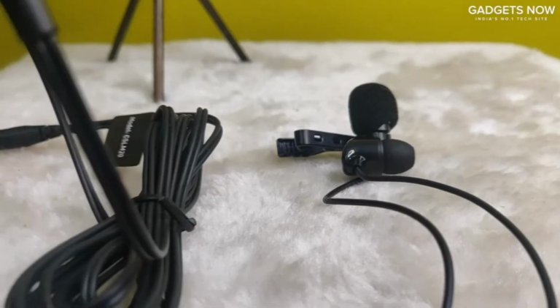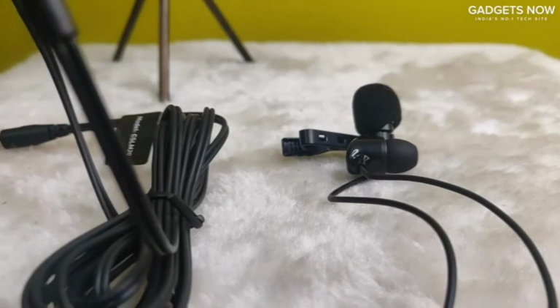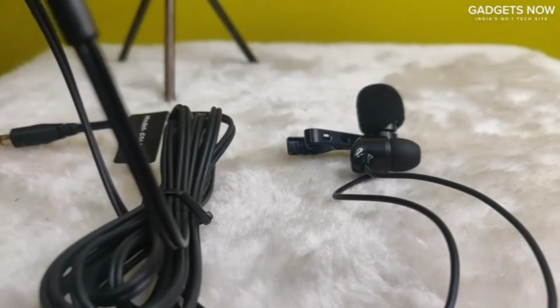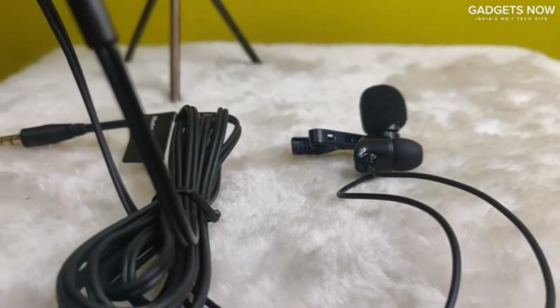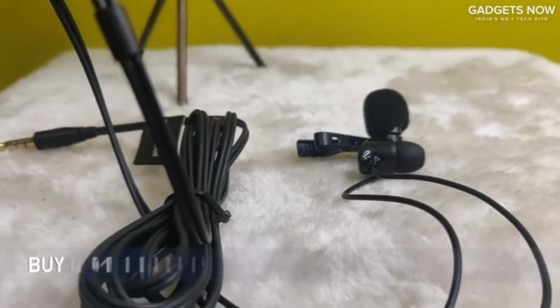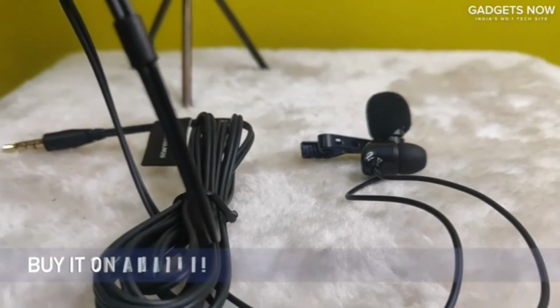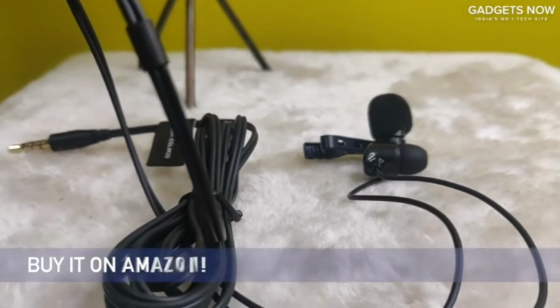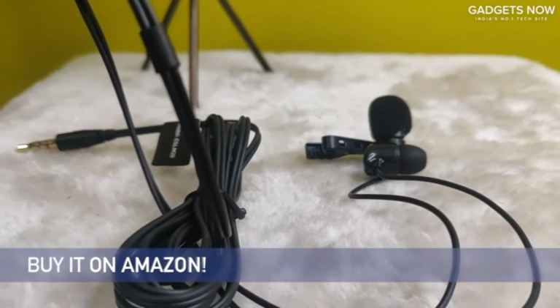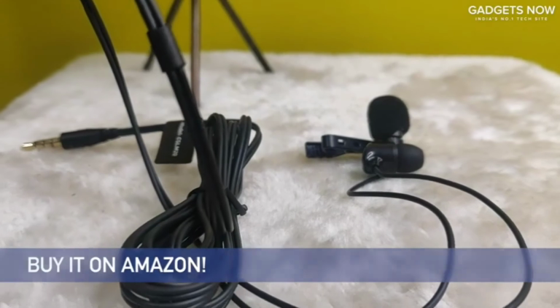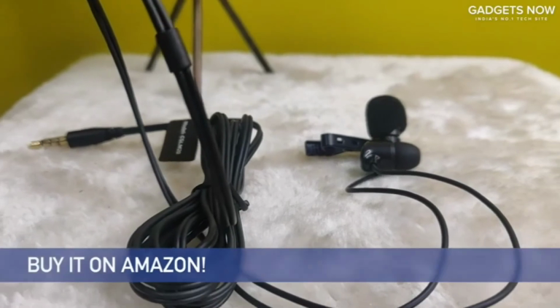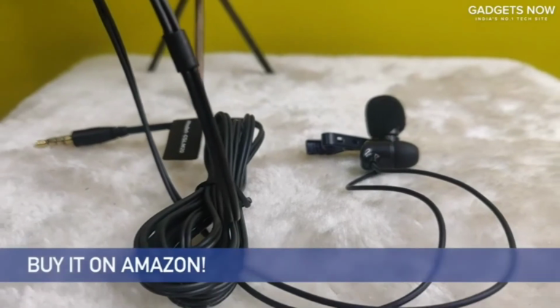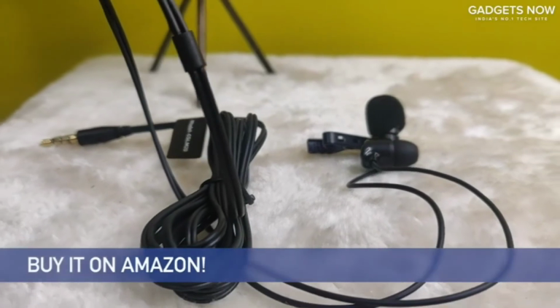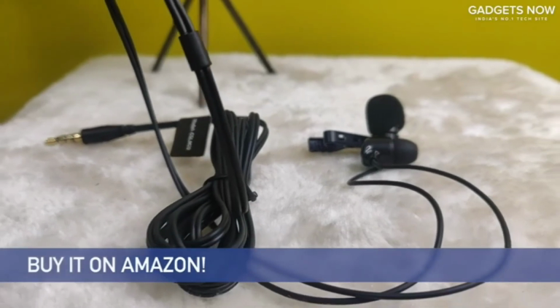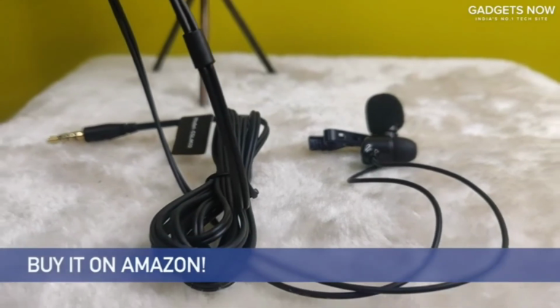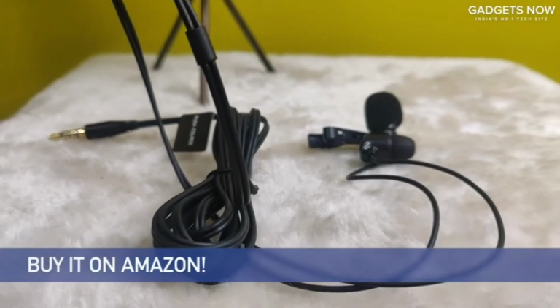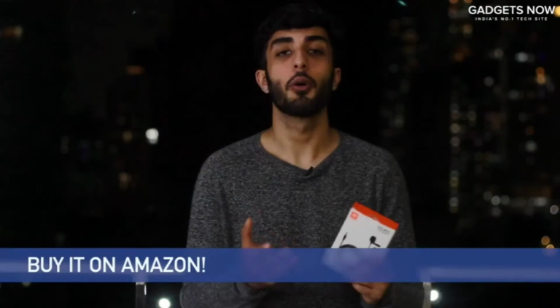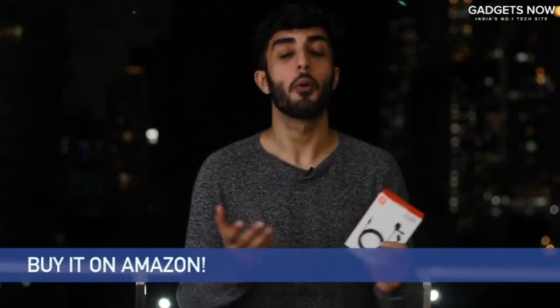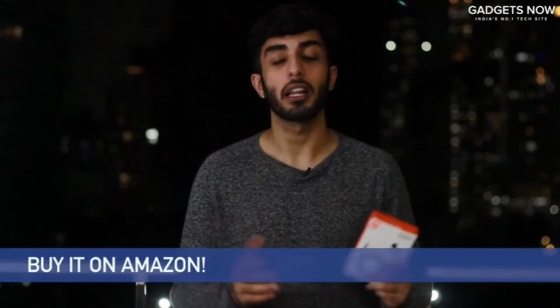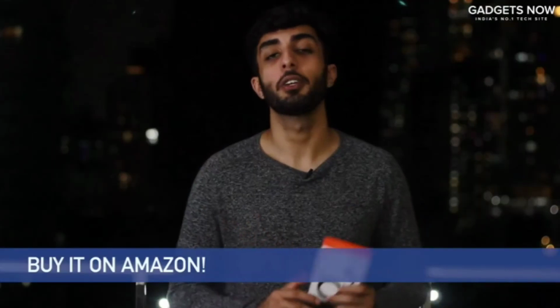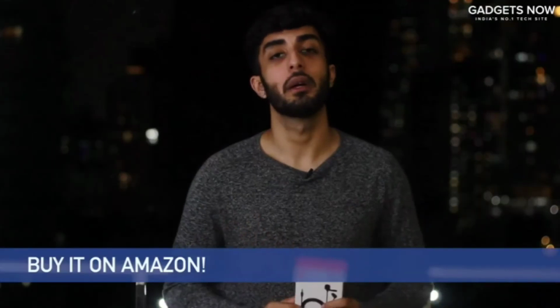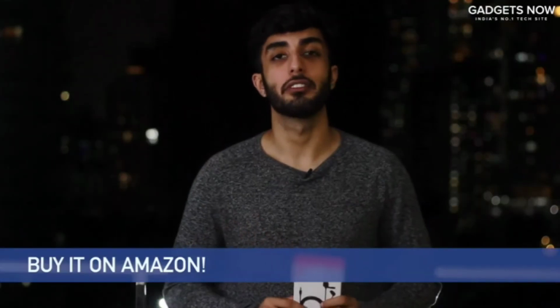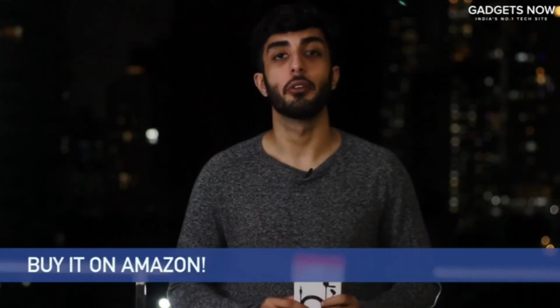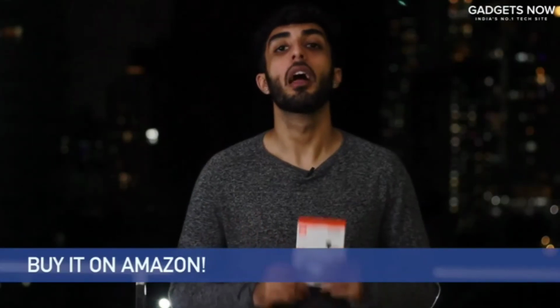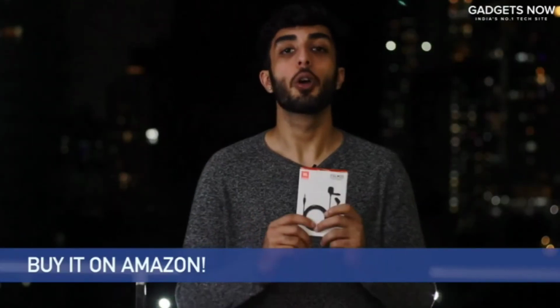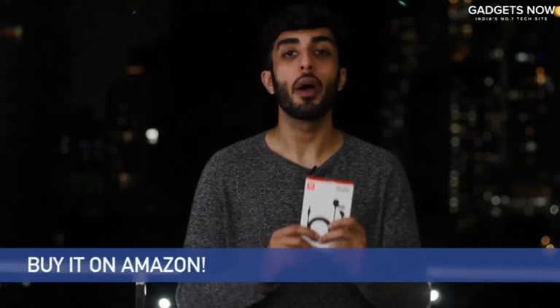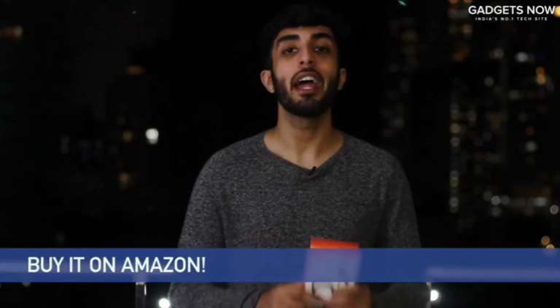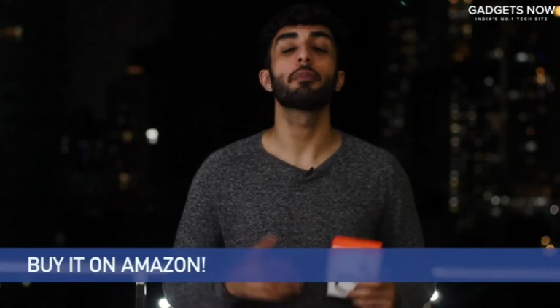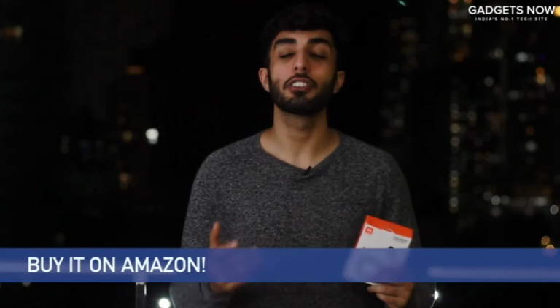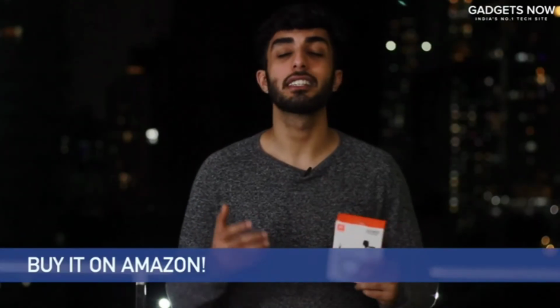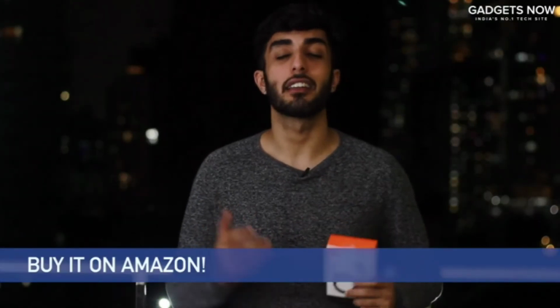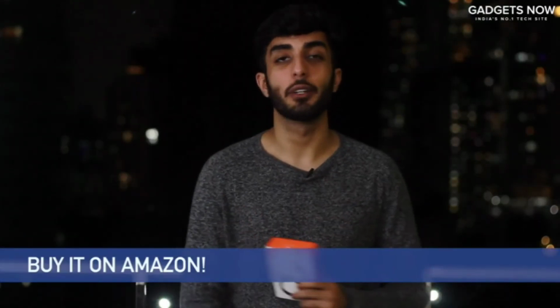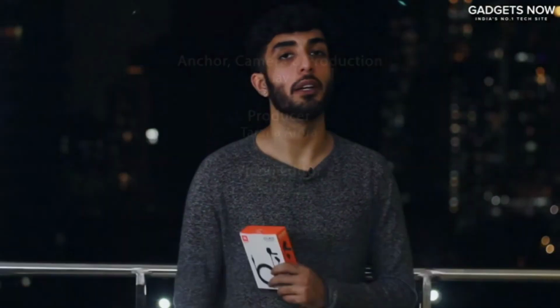This is an investment that shall keep giving. So, what are you waiting for? Go ahead, purchase it right away.